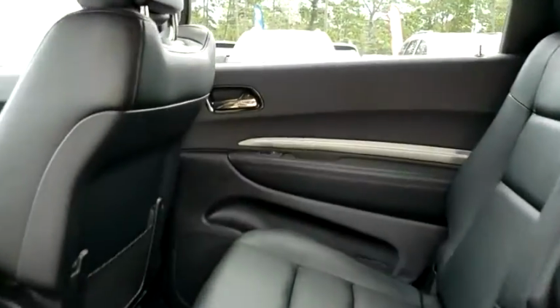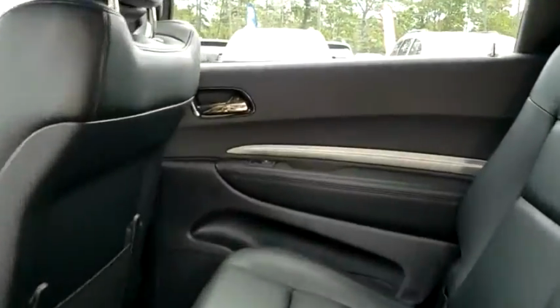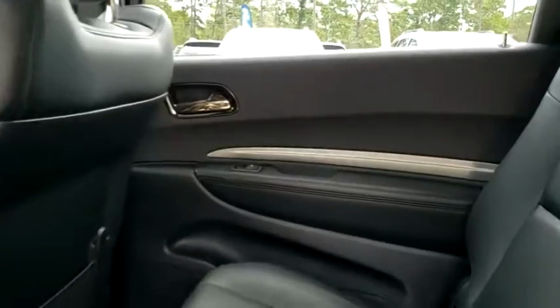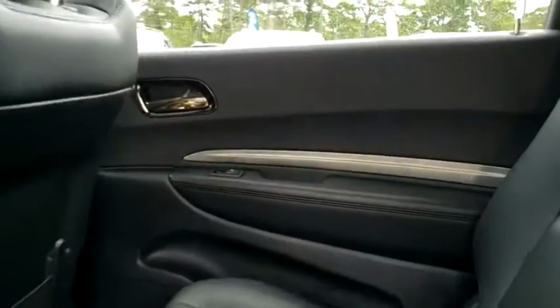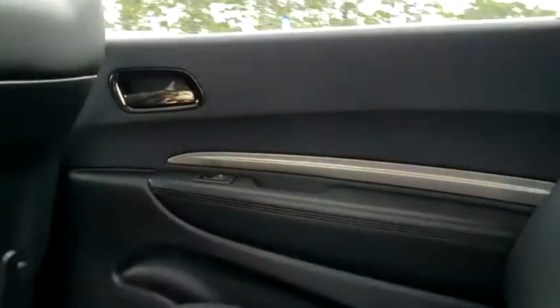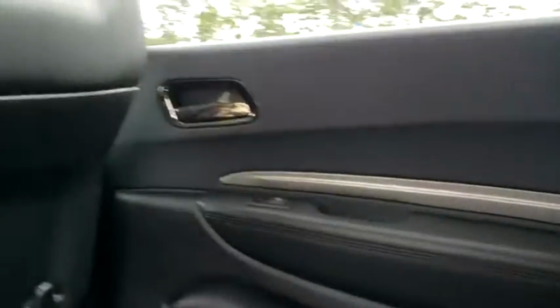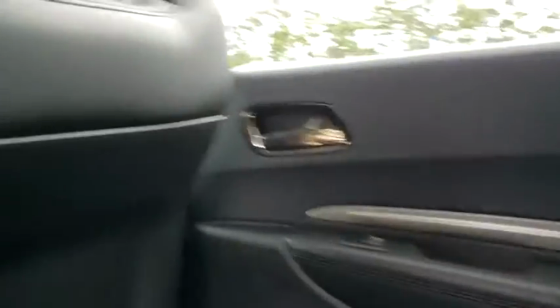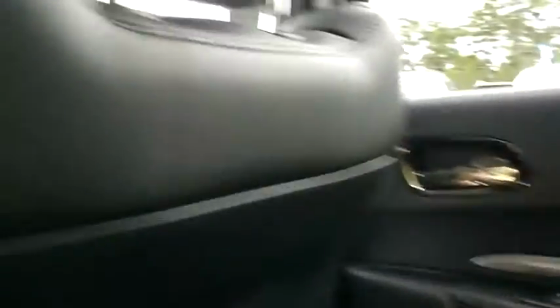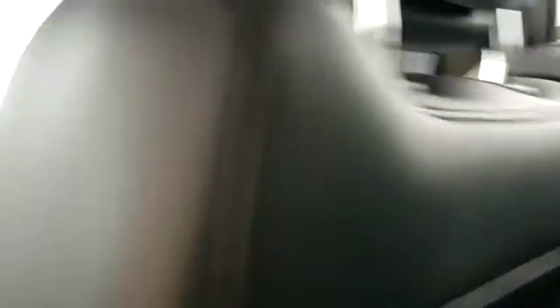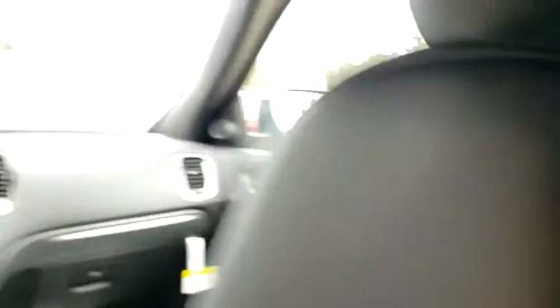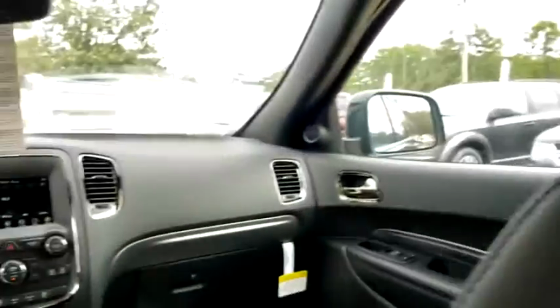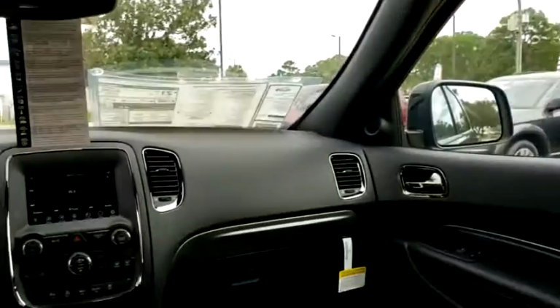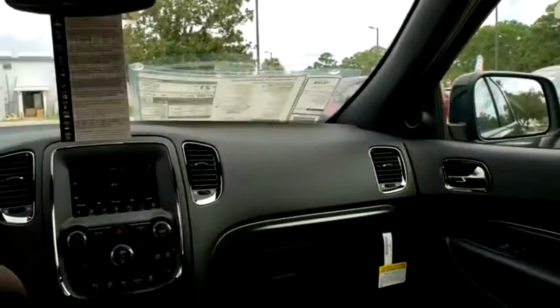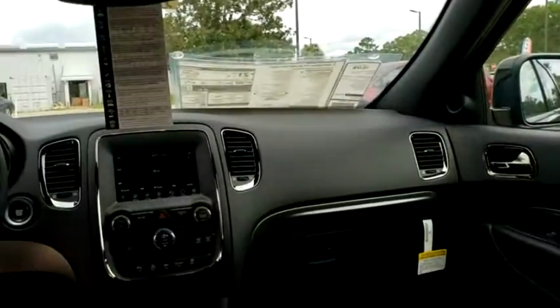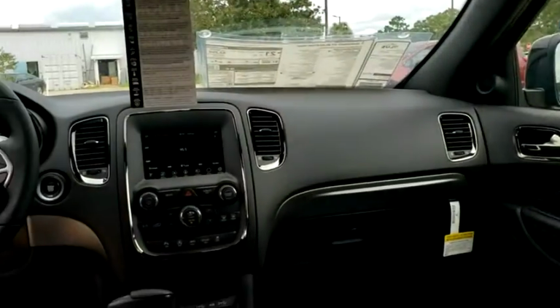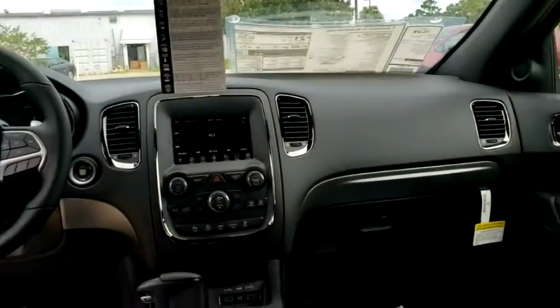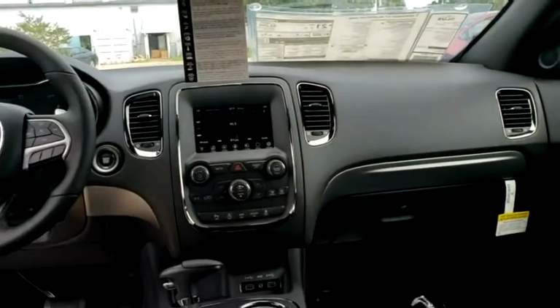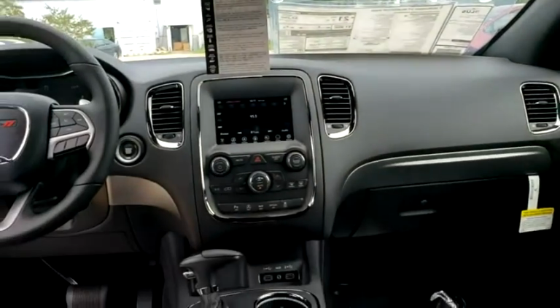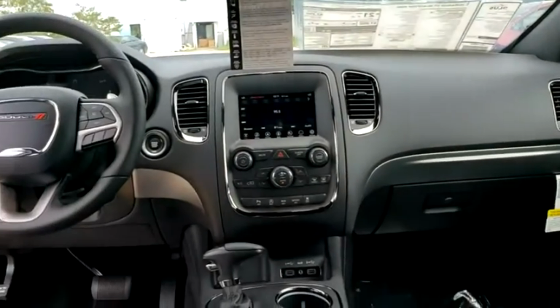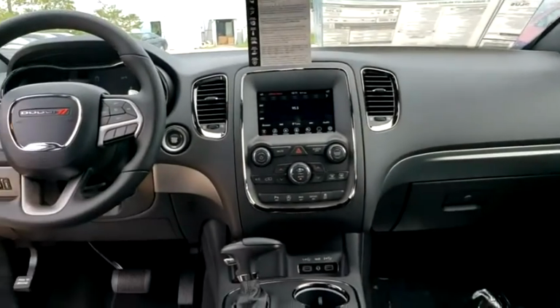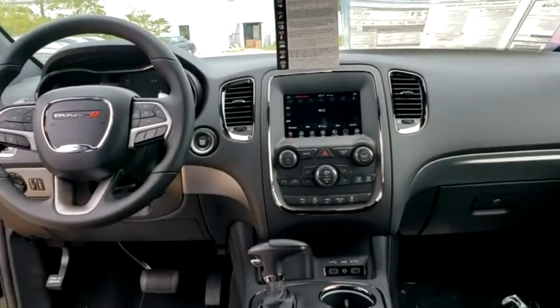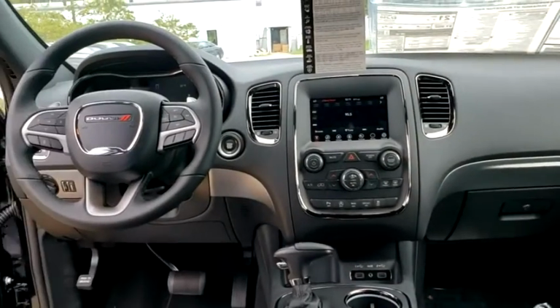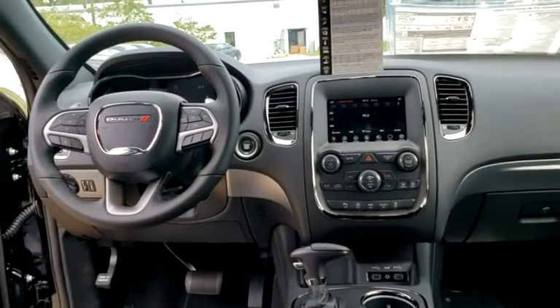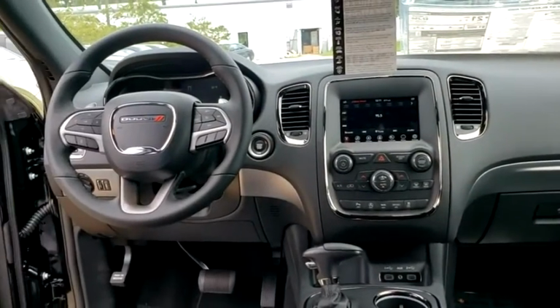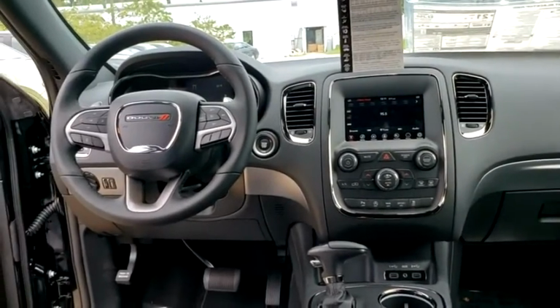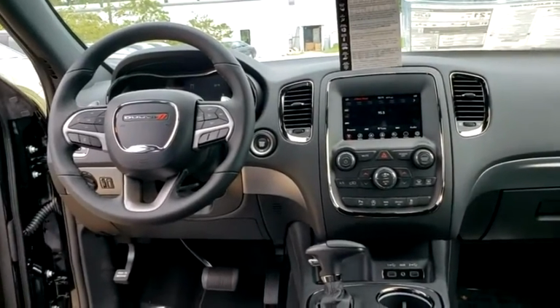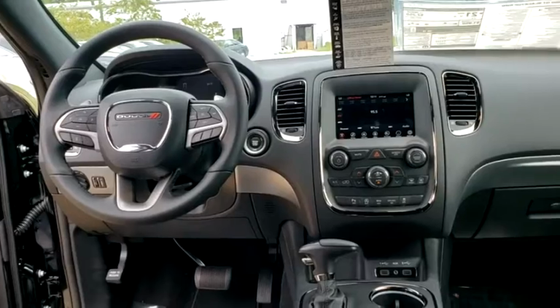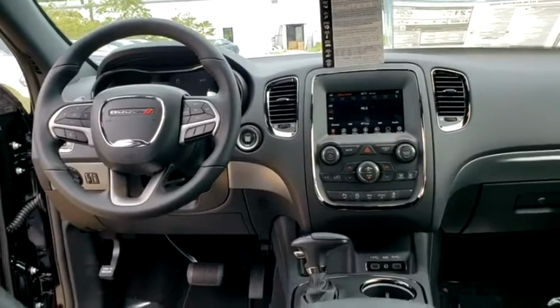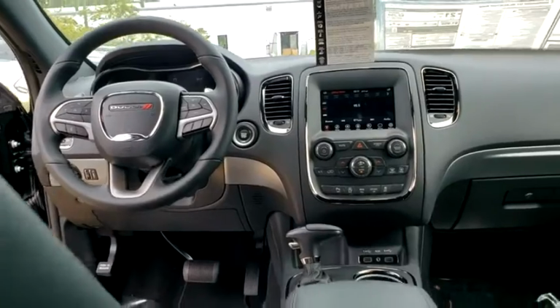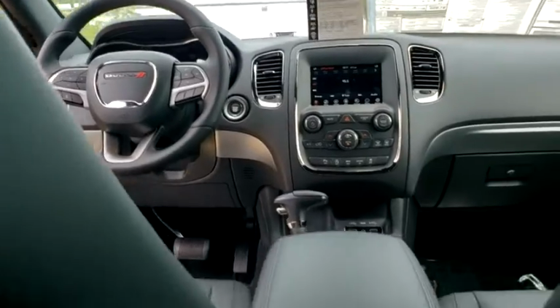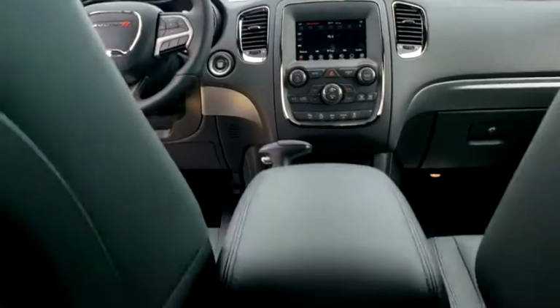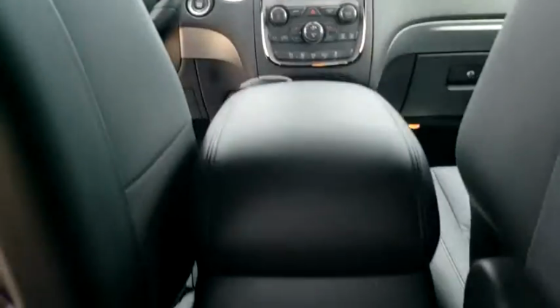Bluetooth, power steering, adjustable steering wheel, four-wheel disc brakes, cruise control, auto-dimming rear-view mirror.